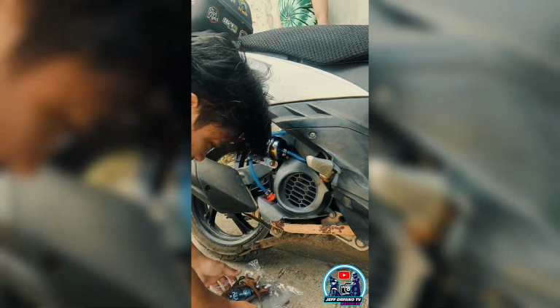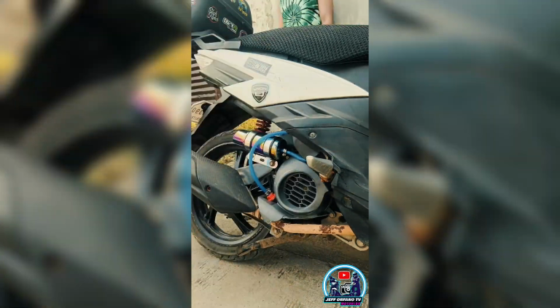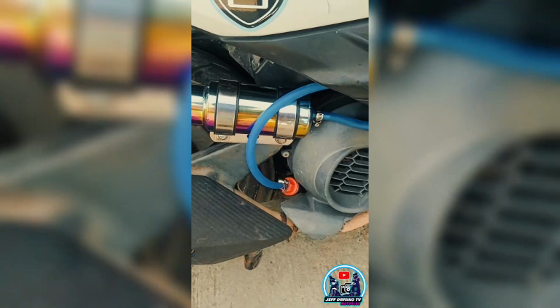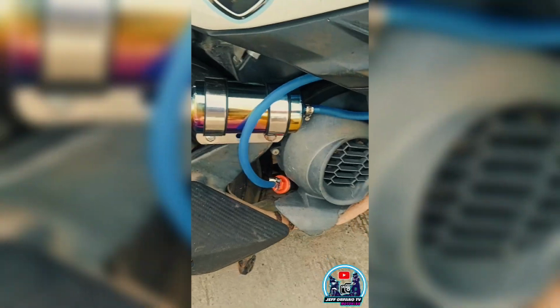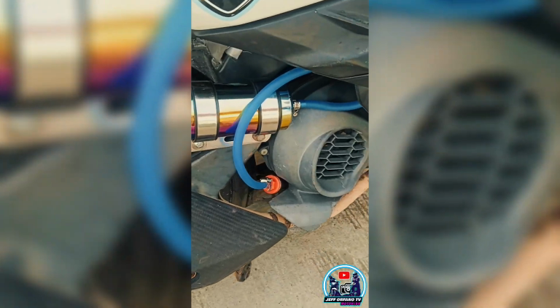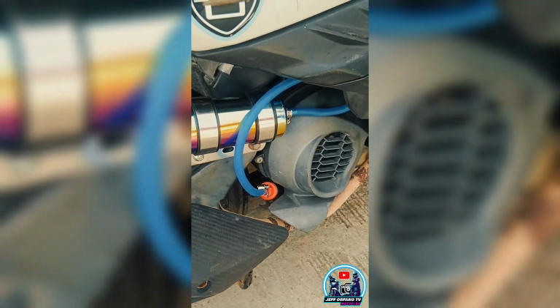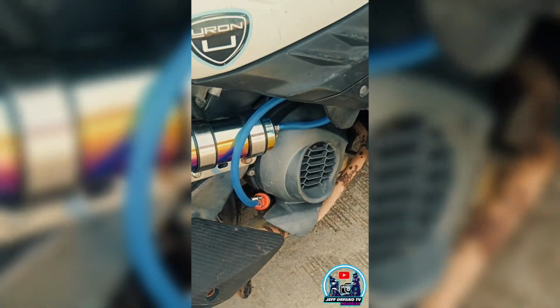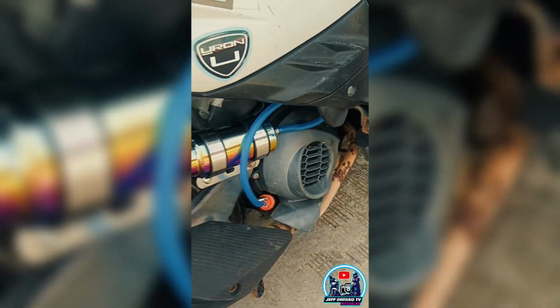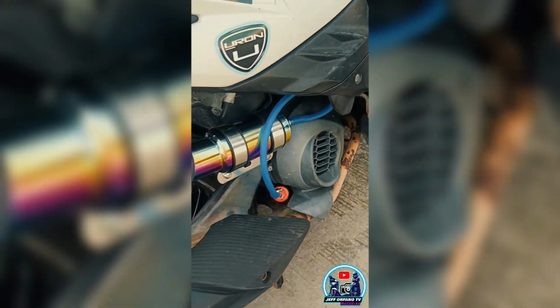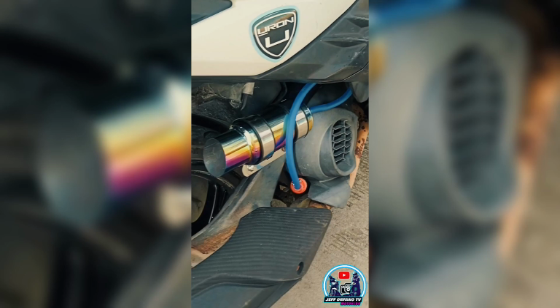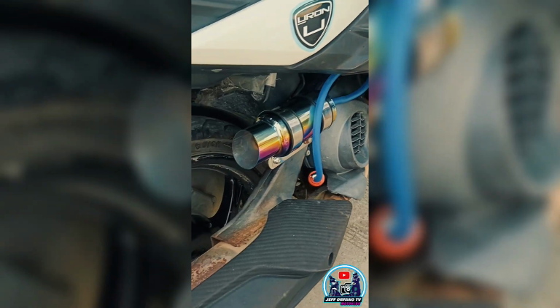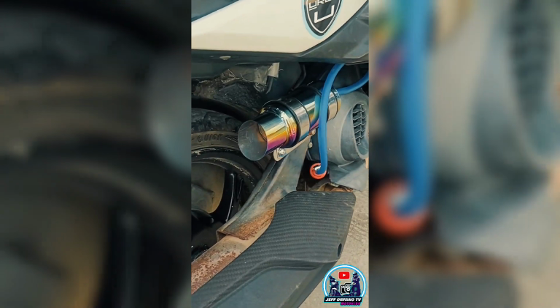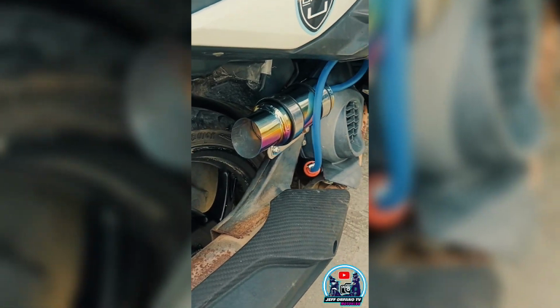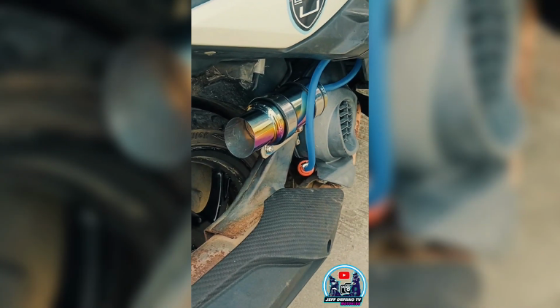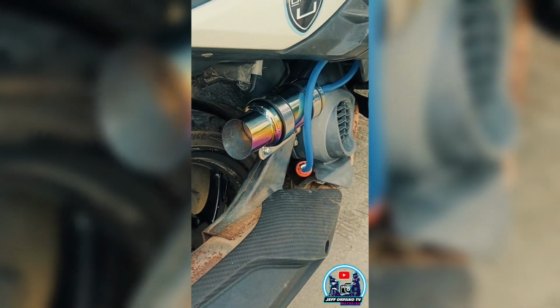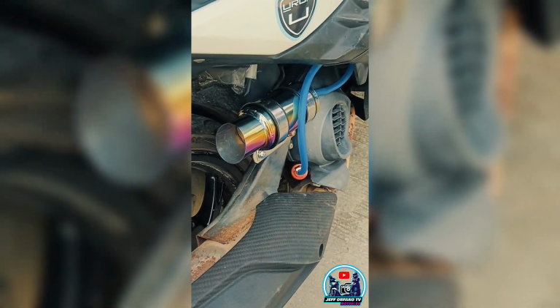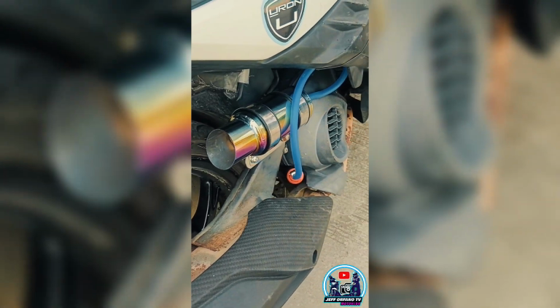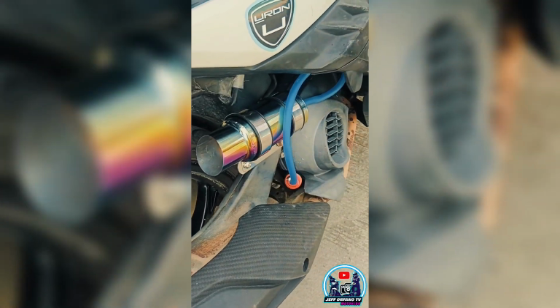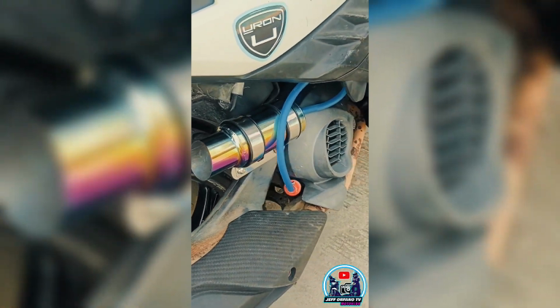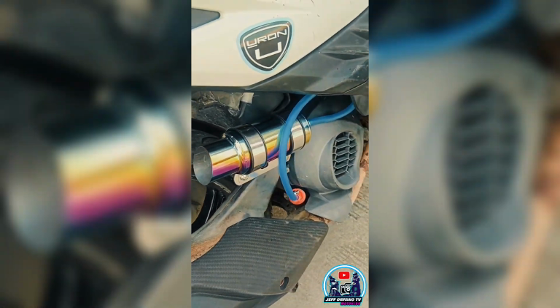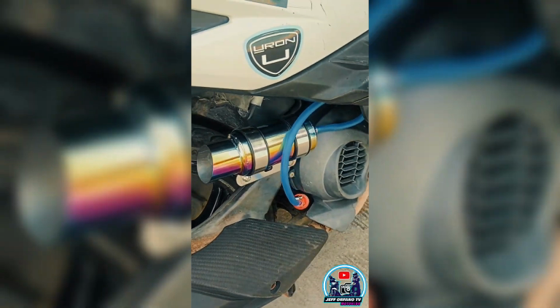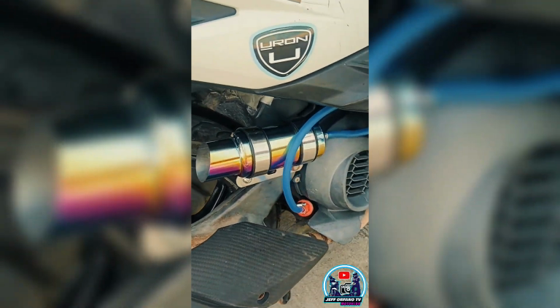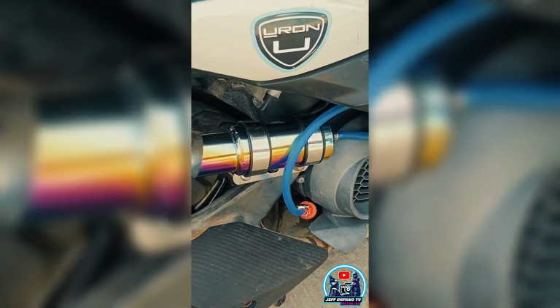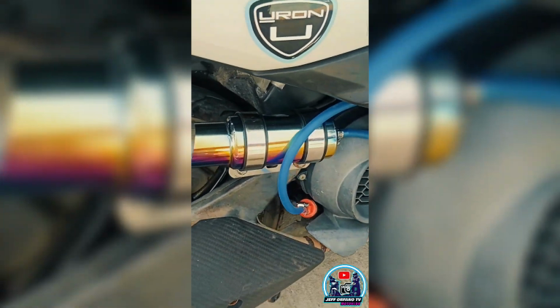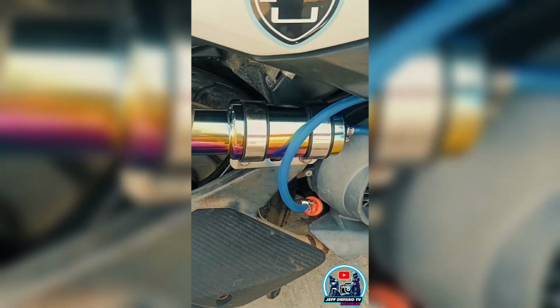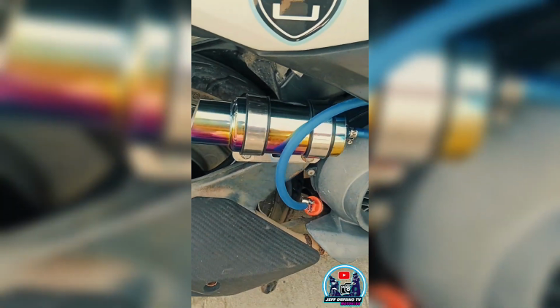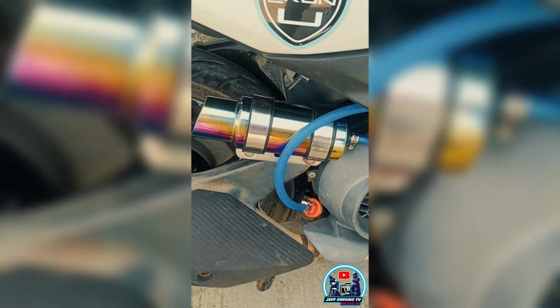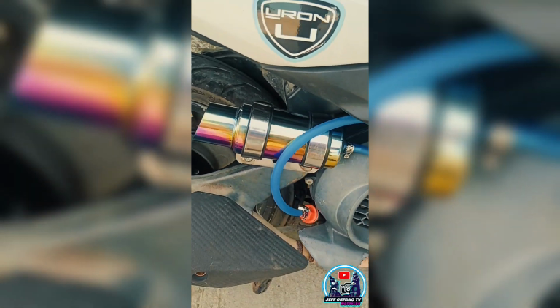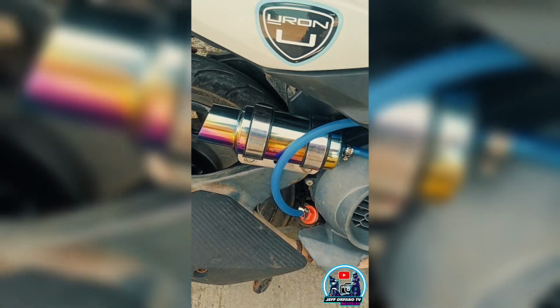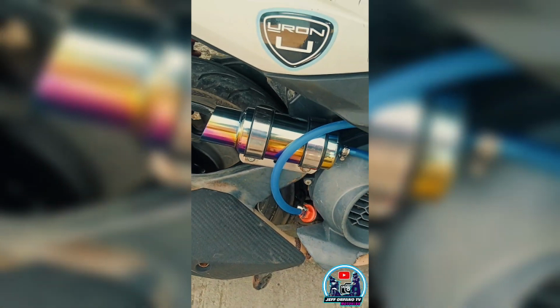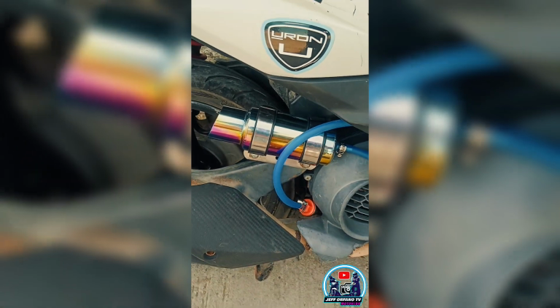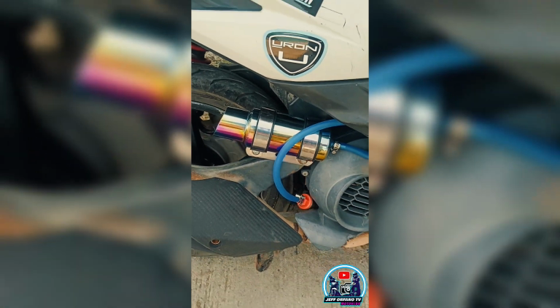Ayan, ready na tayo at pwede na tayo mag-long rides mga kabangrangay. Sabi pa ni Otol, siya daw magda-drive test.